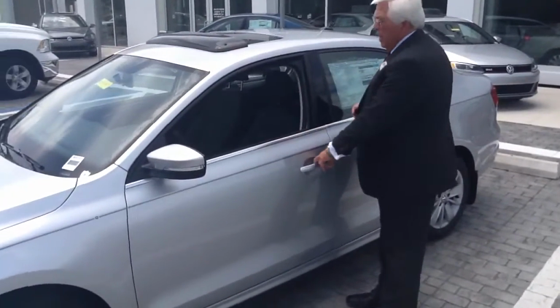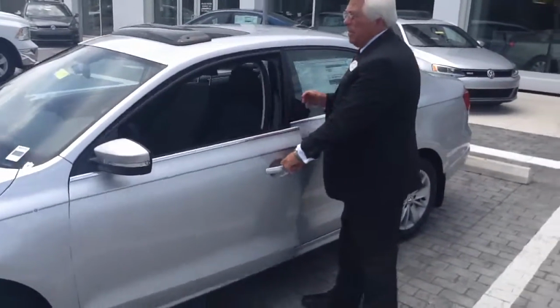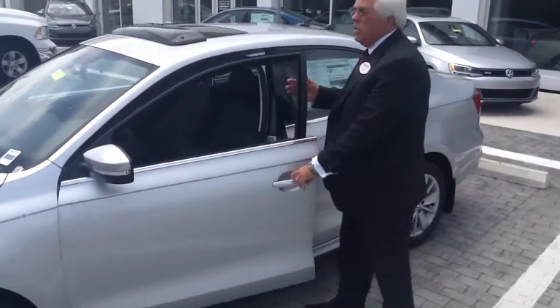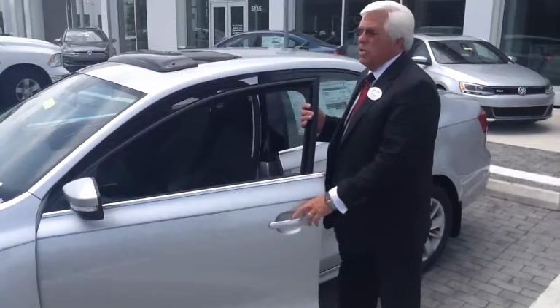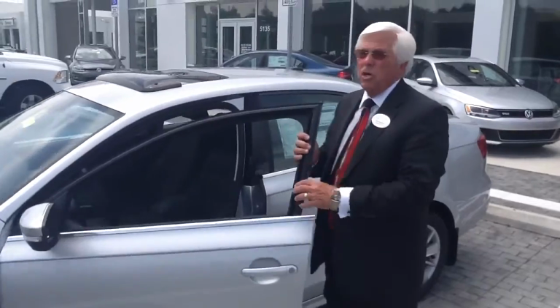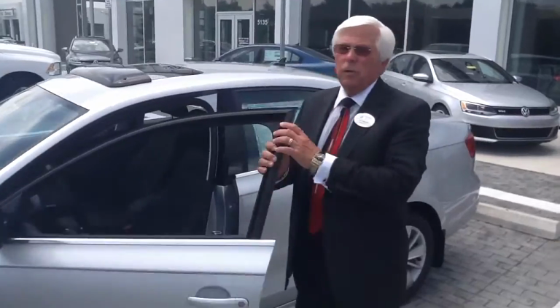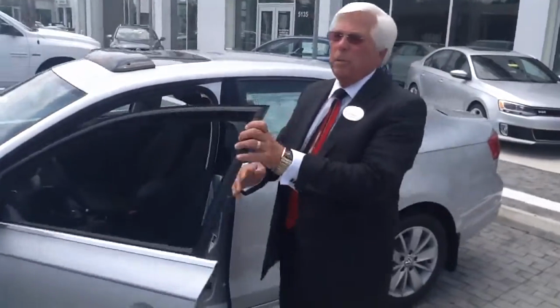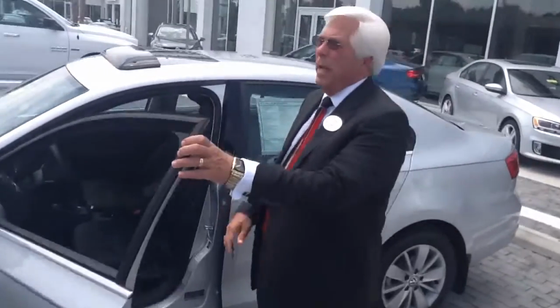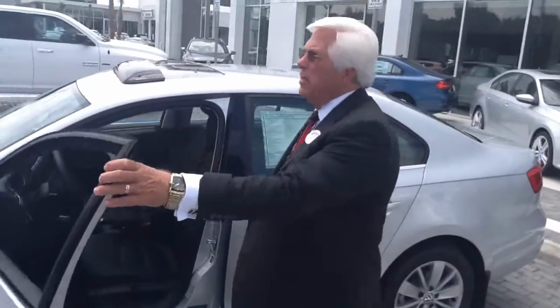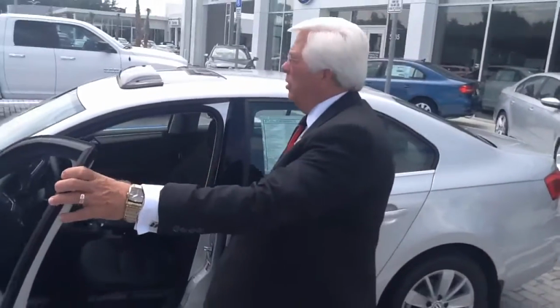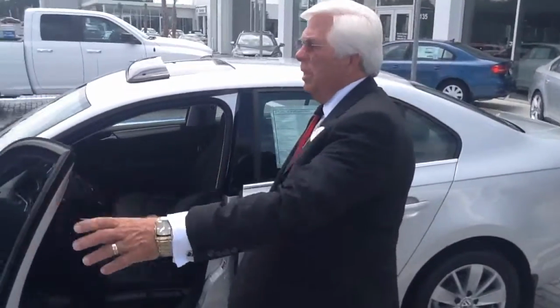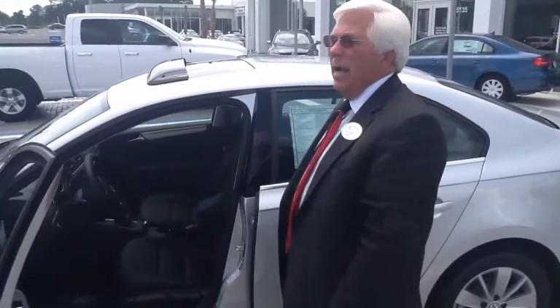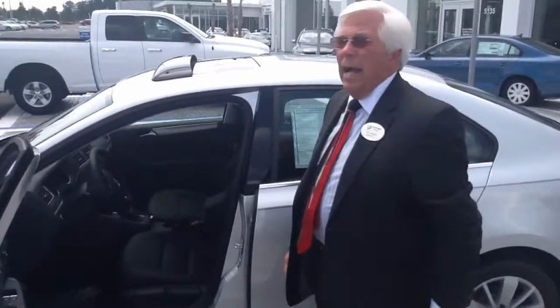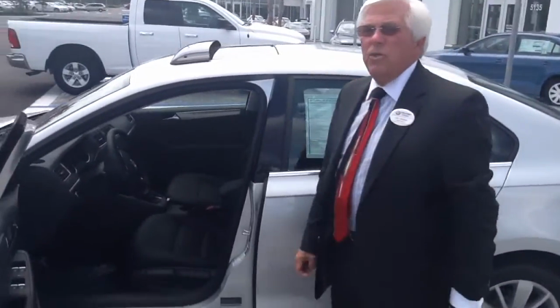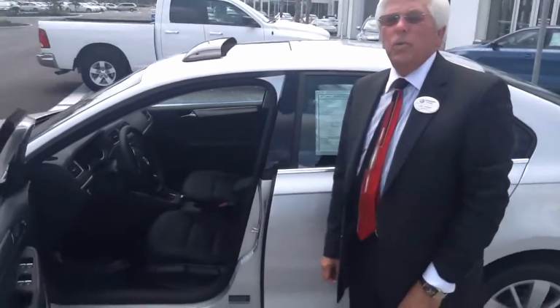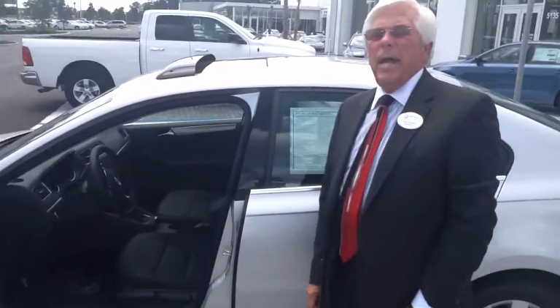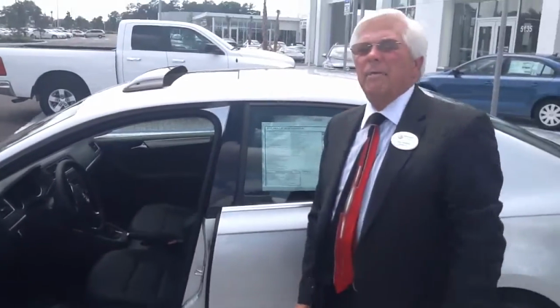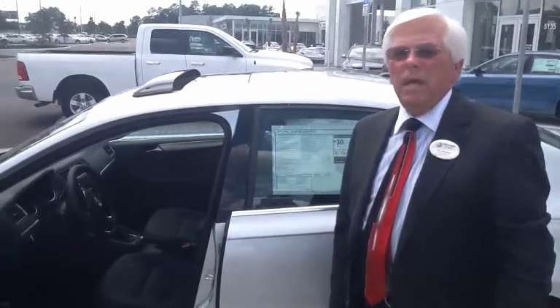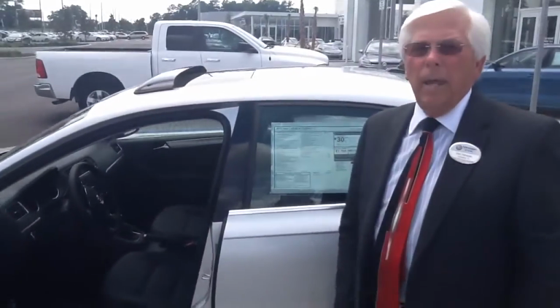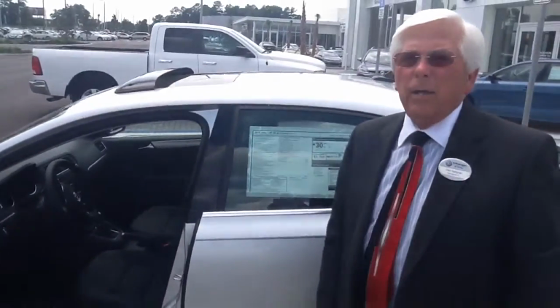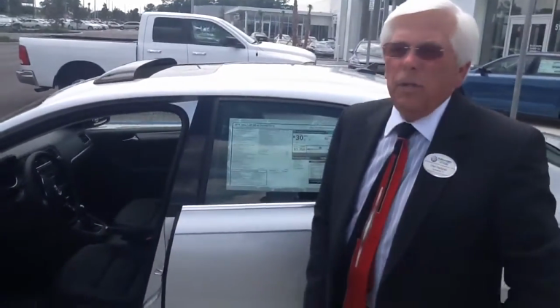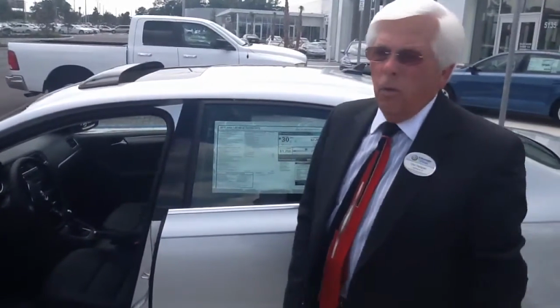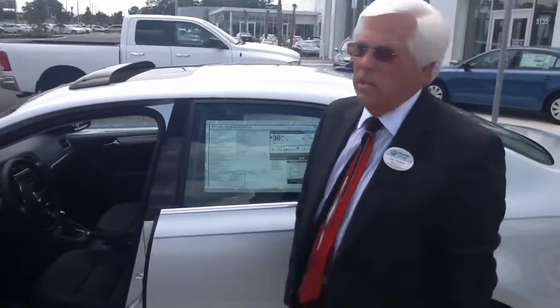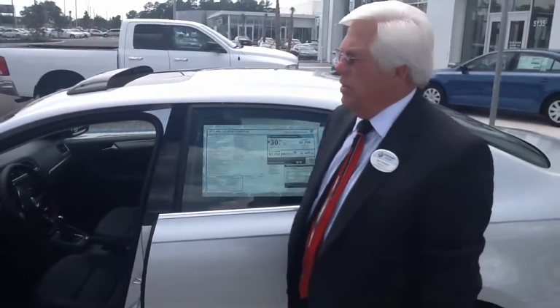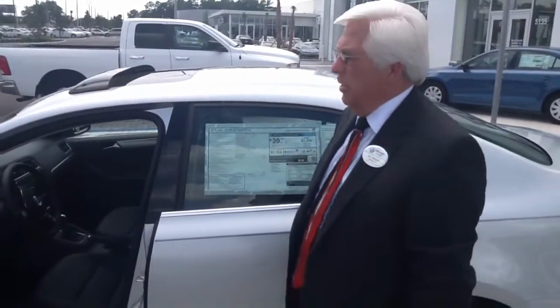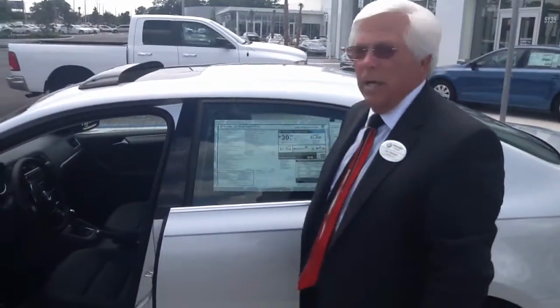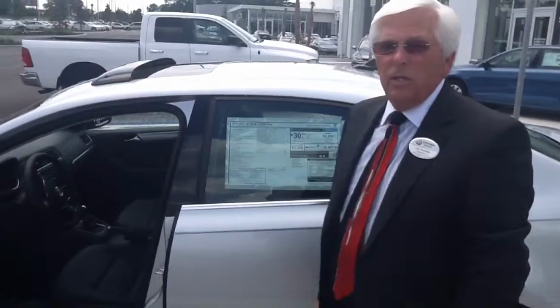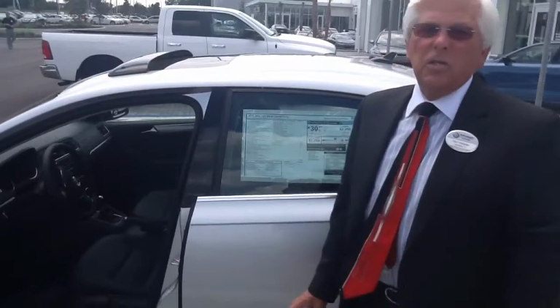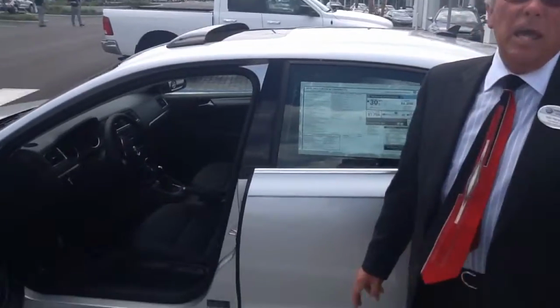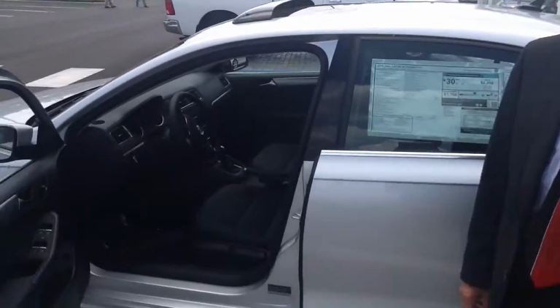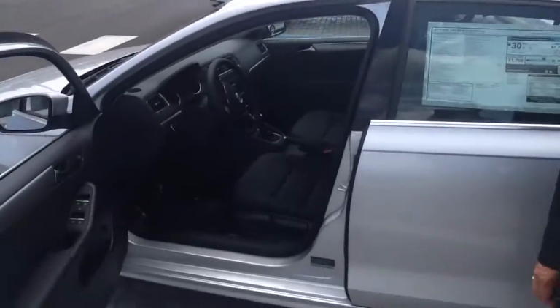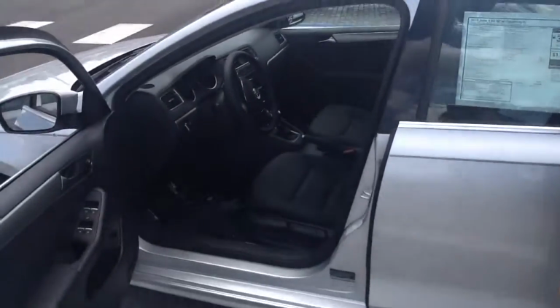This is the silver with the black interior. I do have a black with the corn silk interior — just came off the truck.